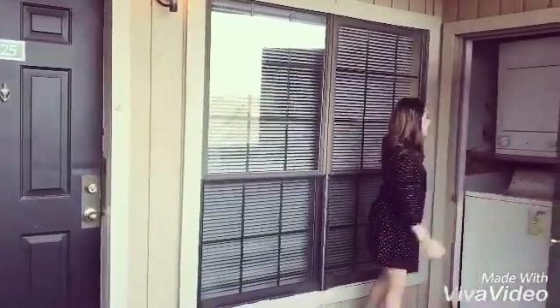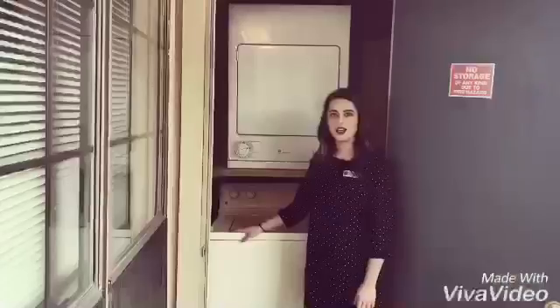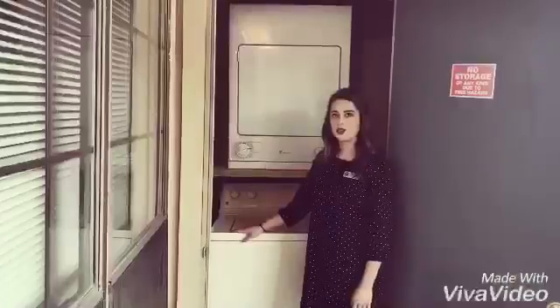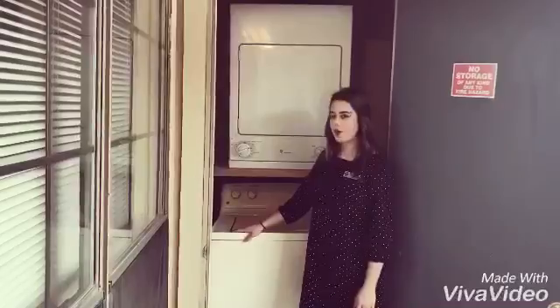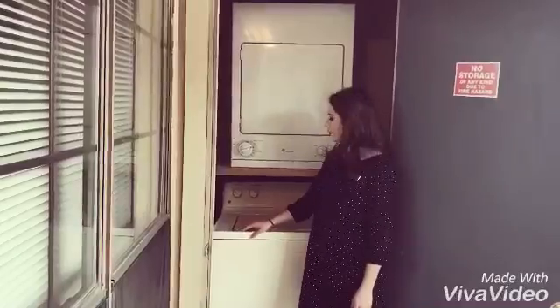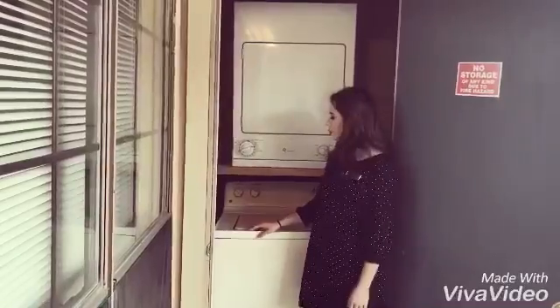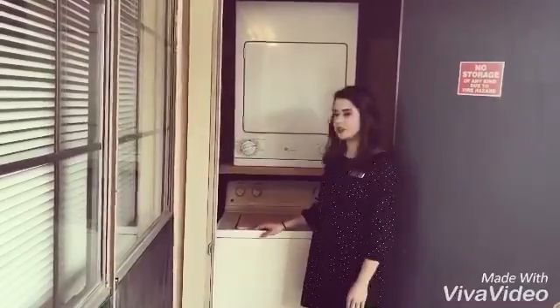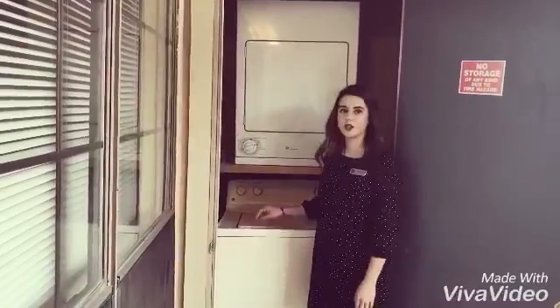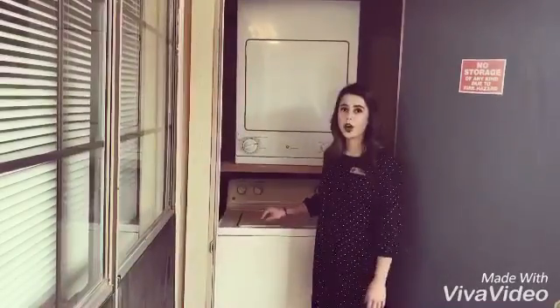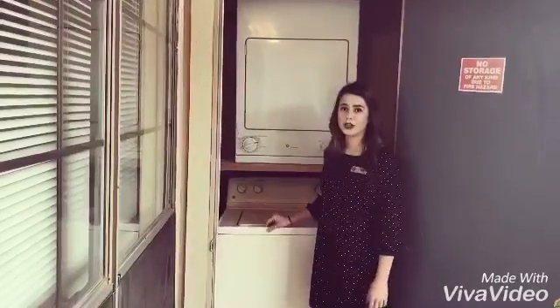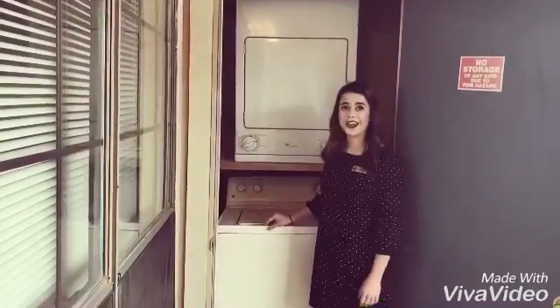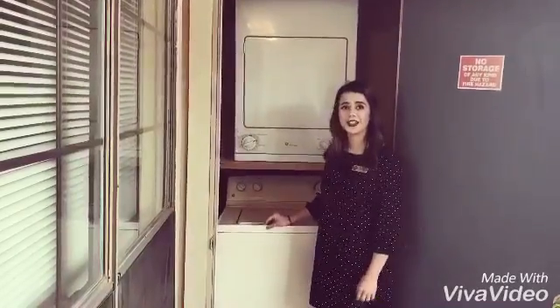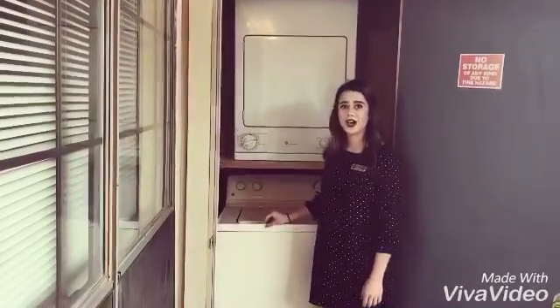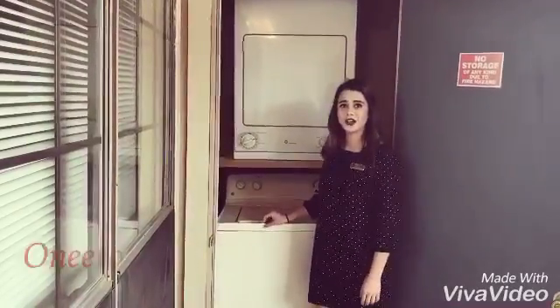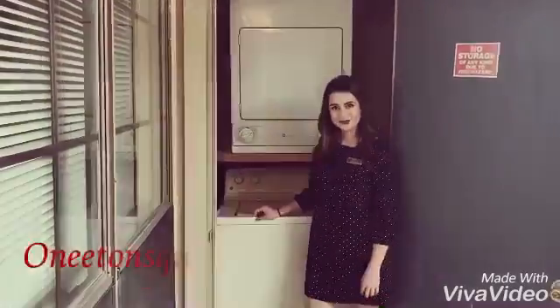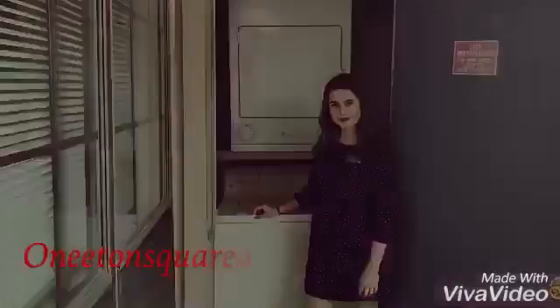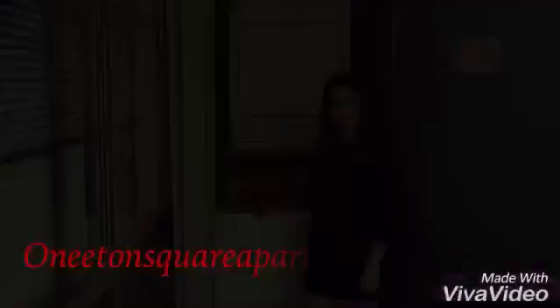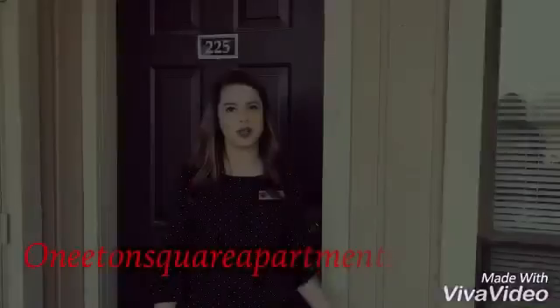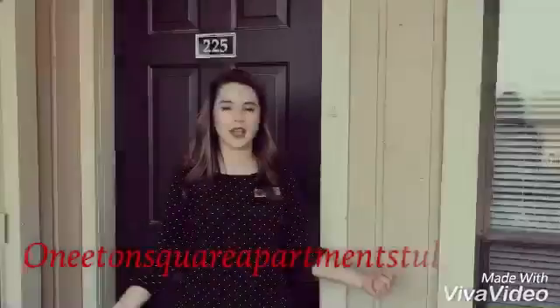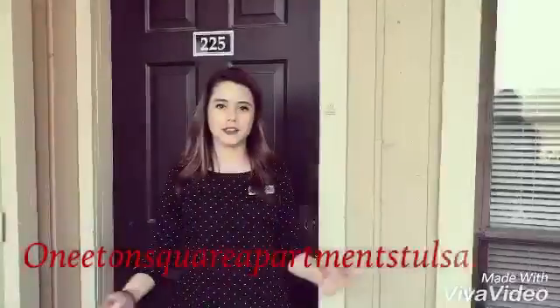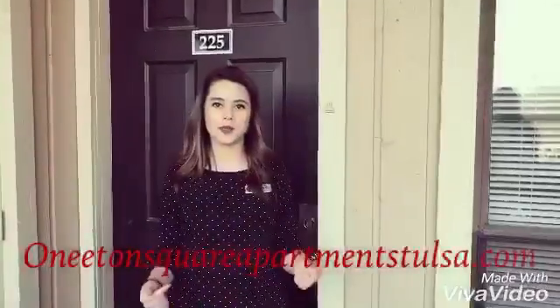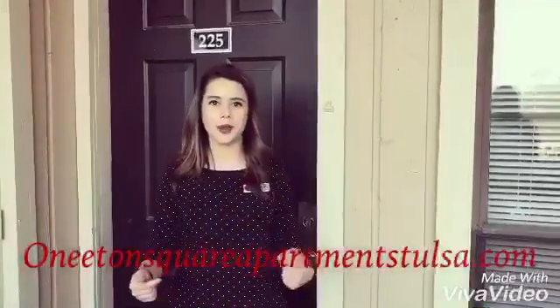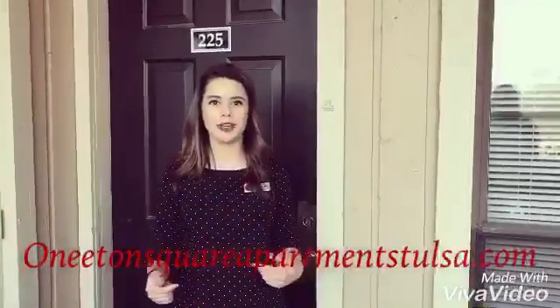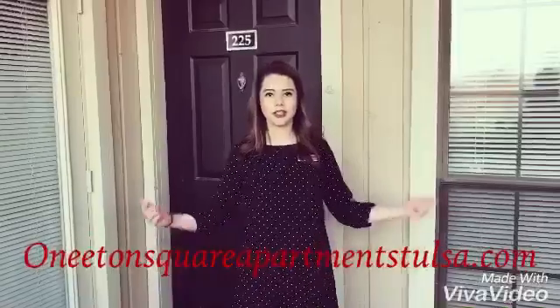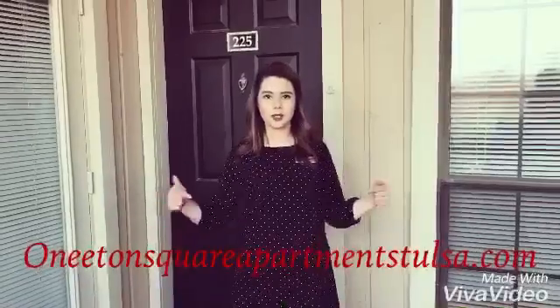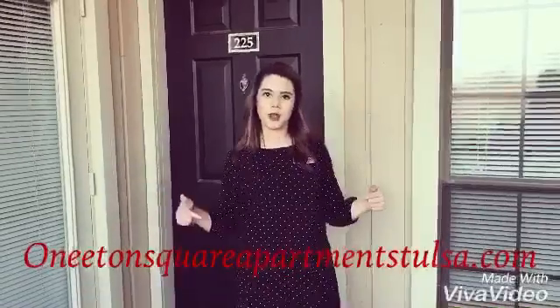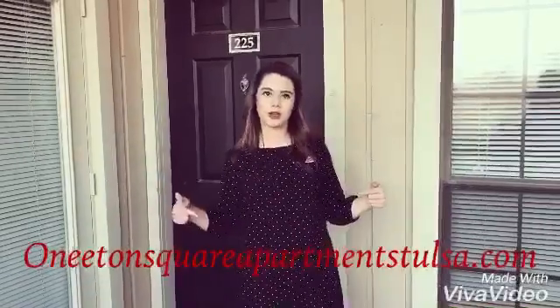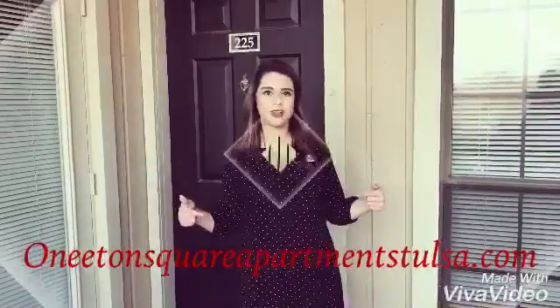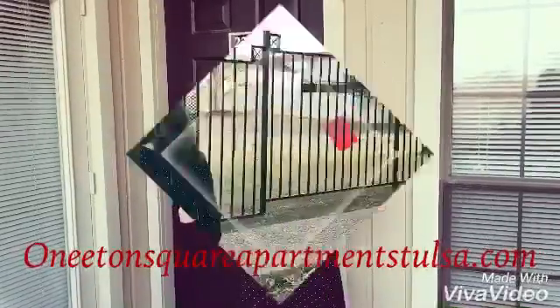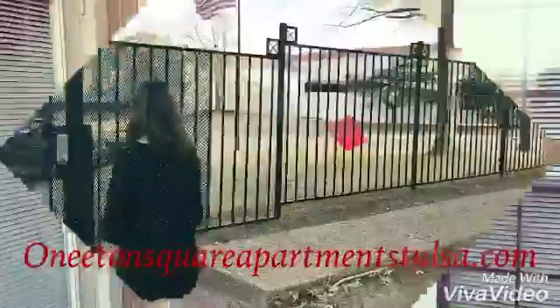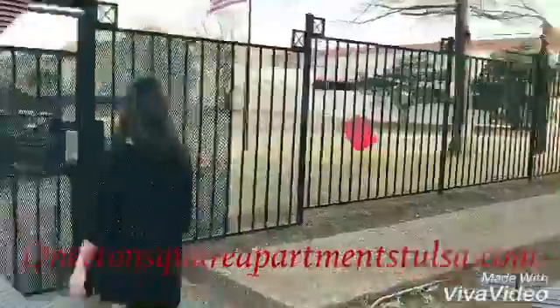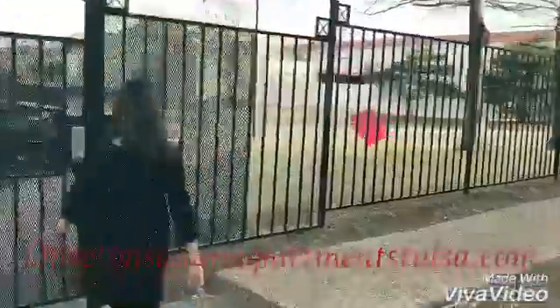The unit also comes with a full-size washer and dryer. If you want to apply for this apartment, go on the link below and apply online today.